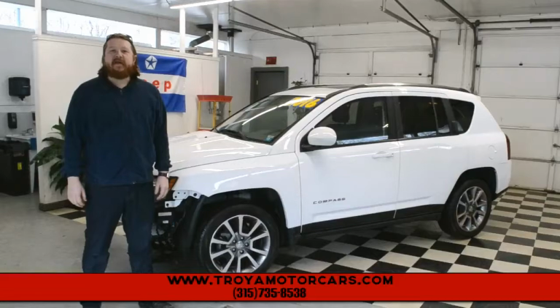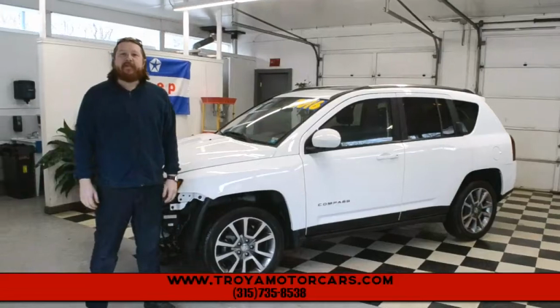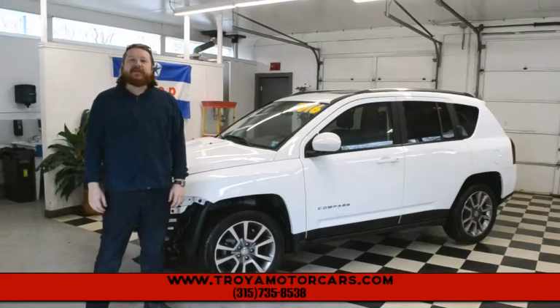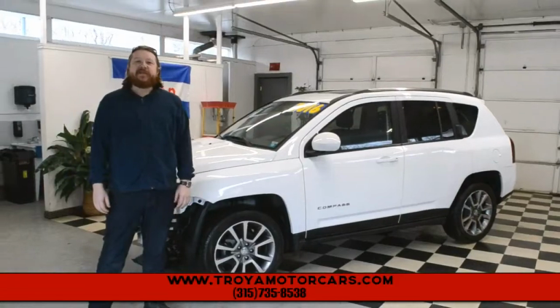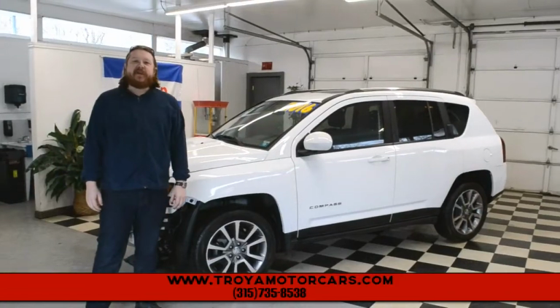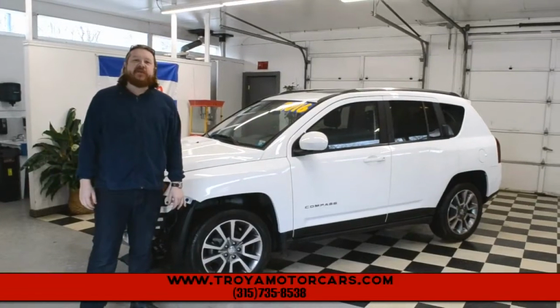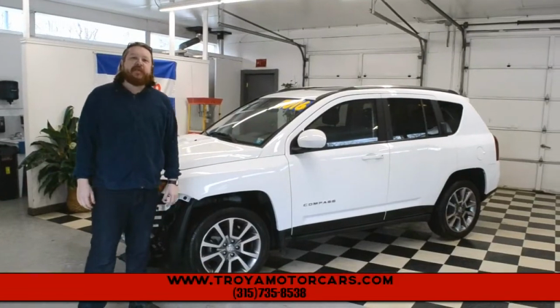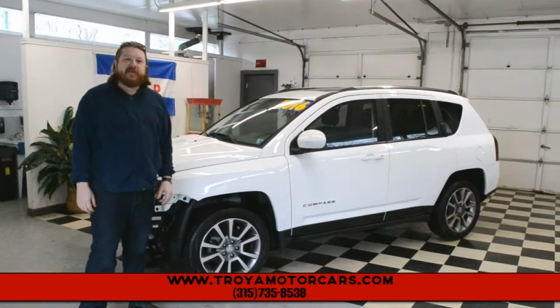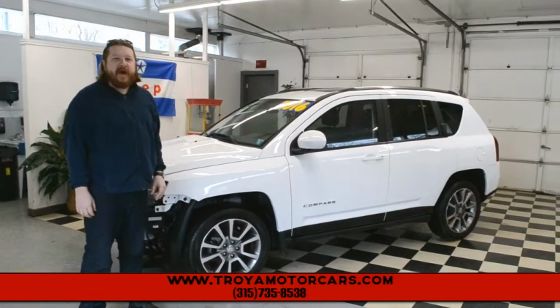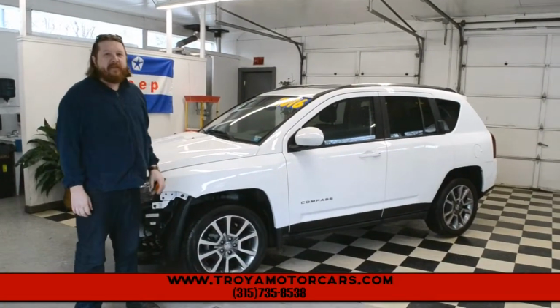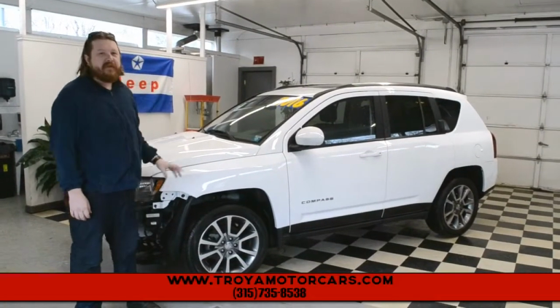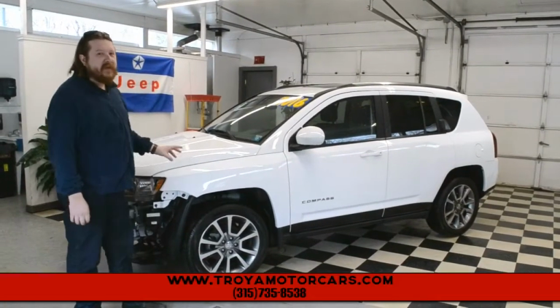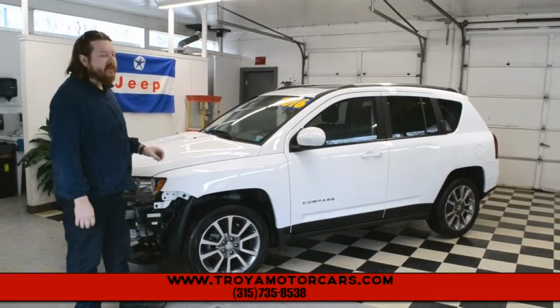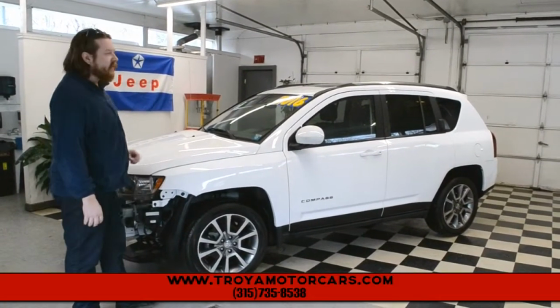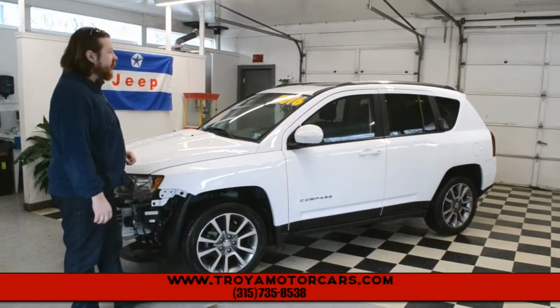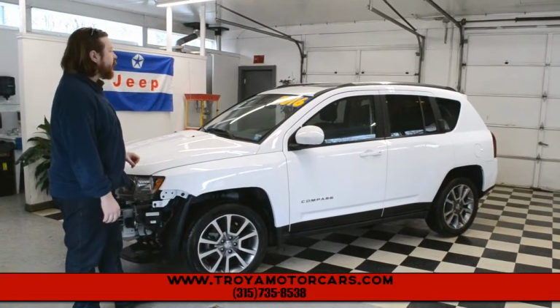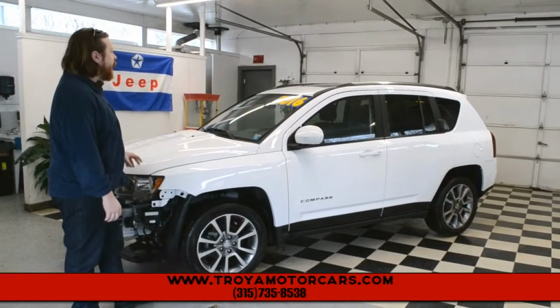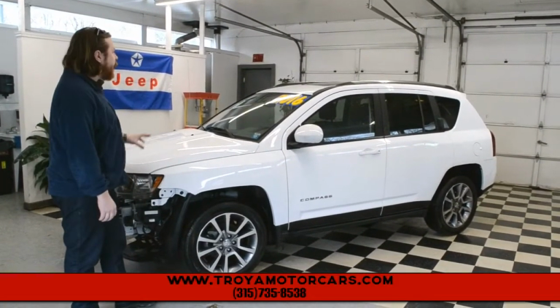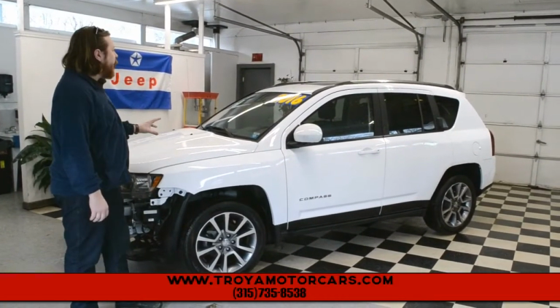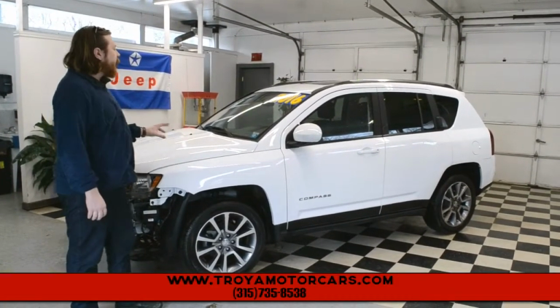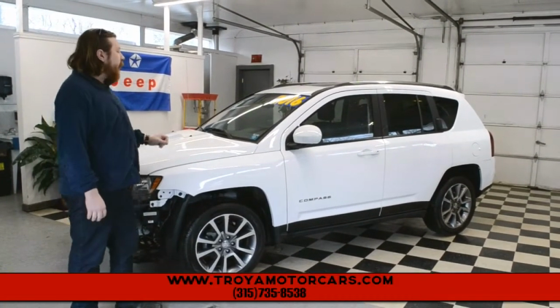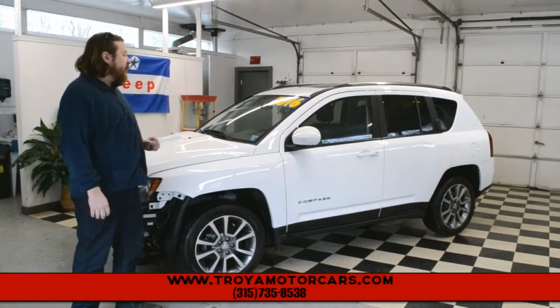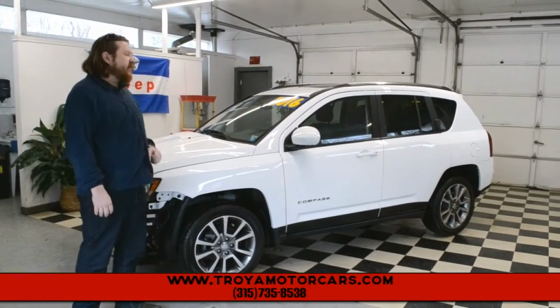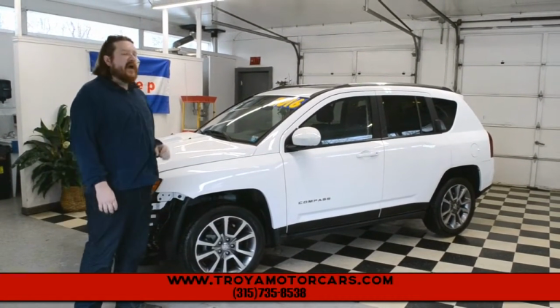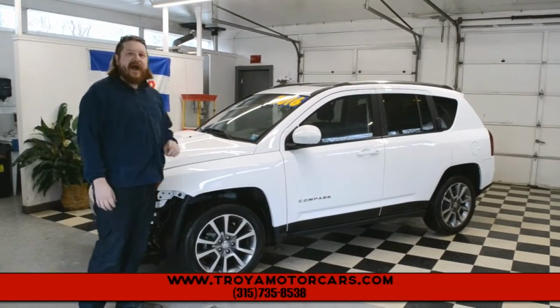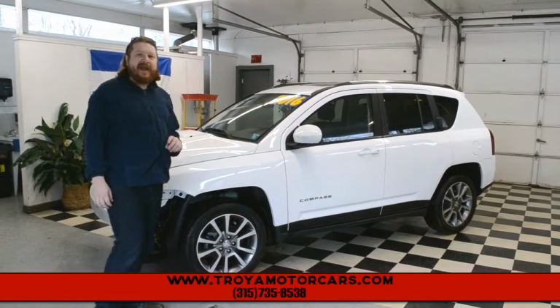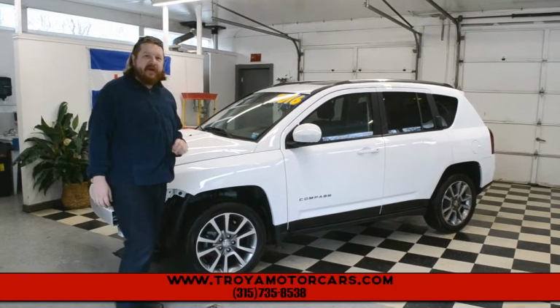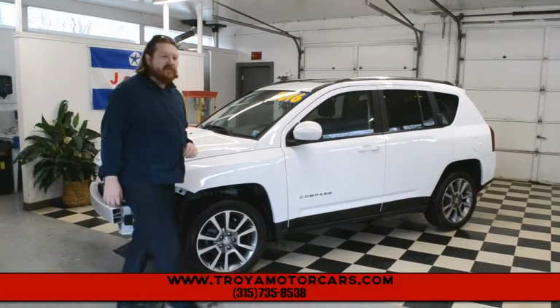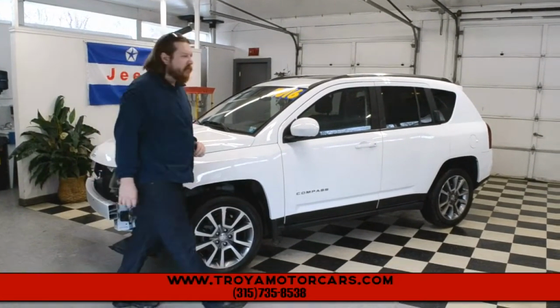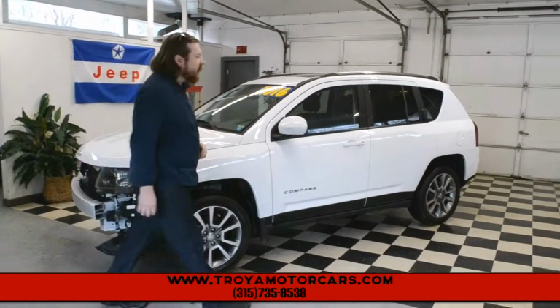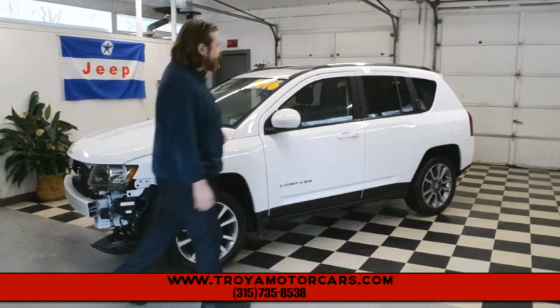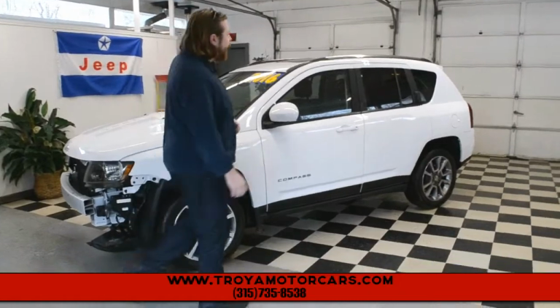Hey everybody, Jesse at Trio Motors. Behind me is a 2016 Compass — this is a High Altitude Edition.